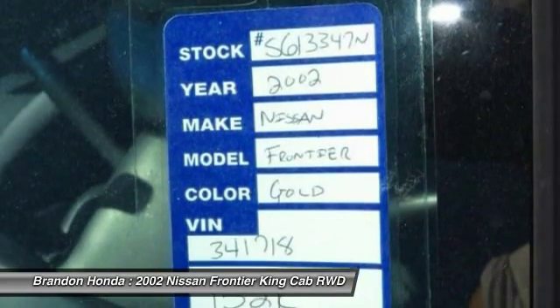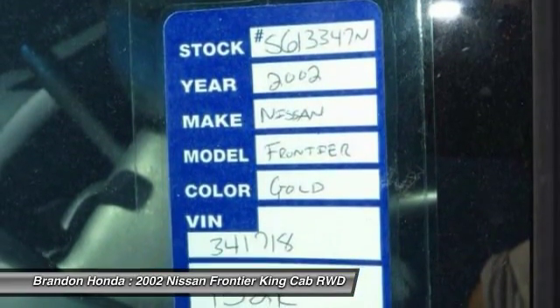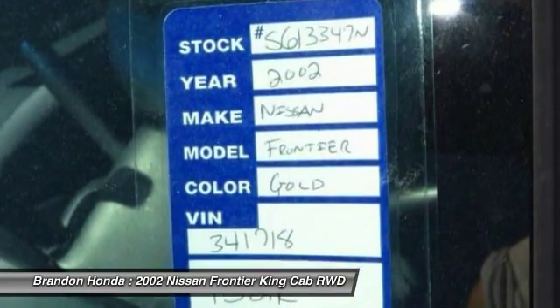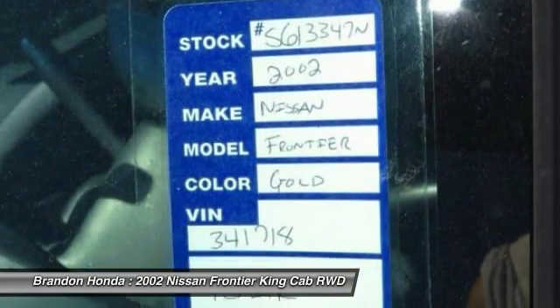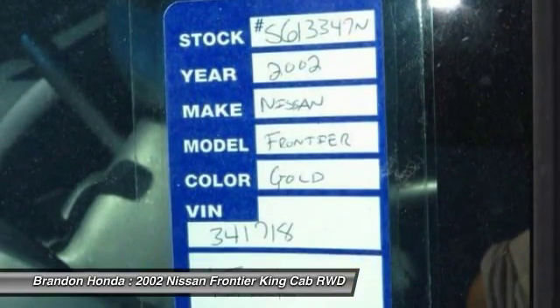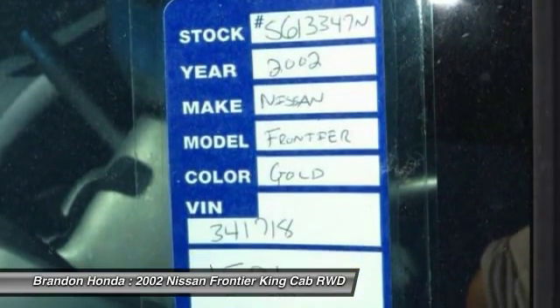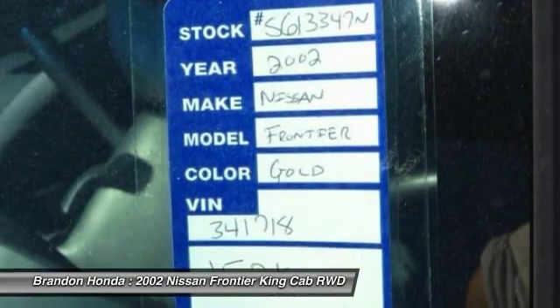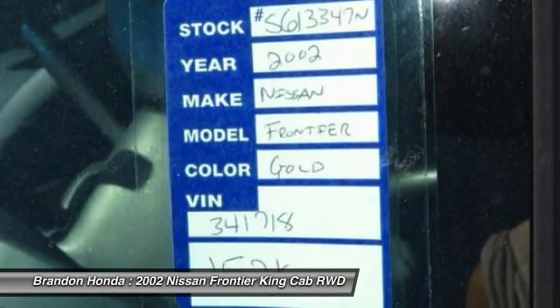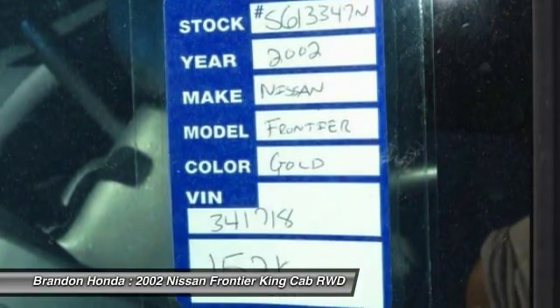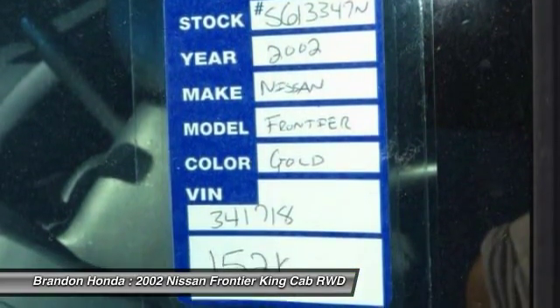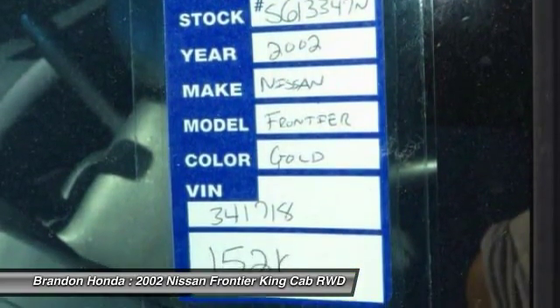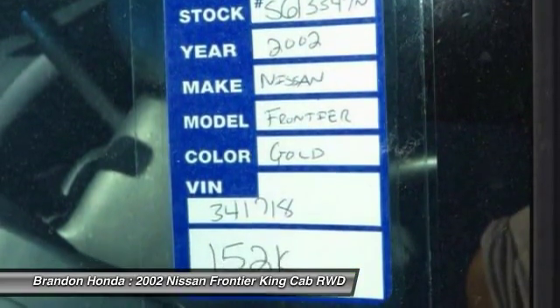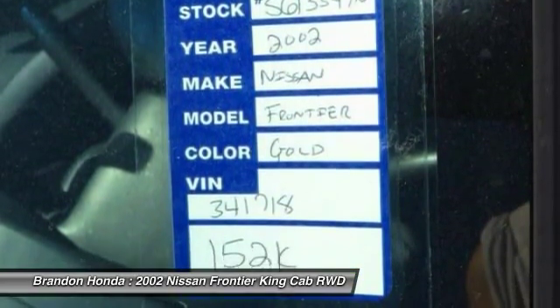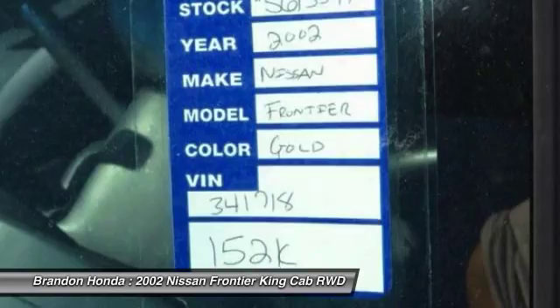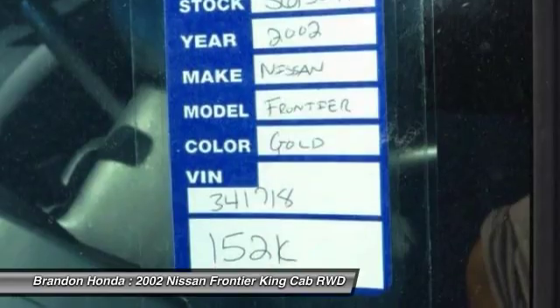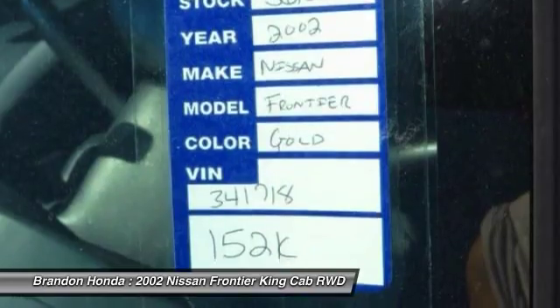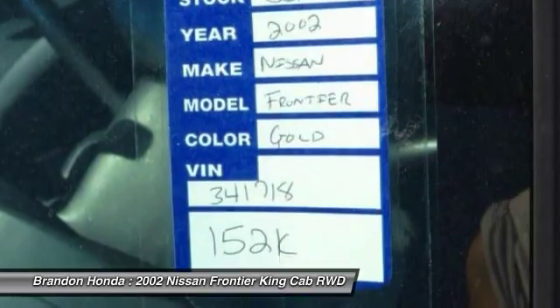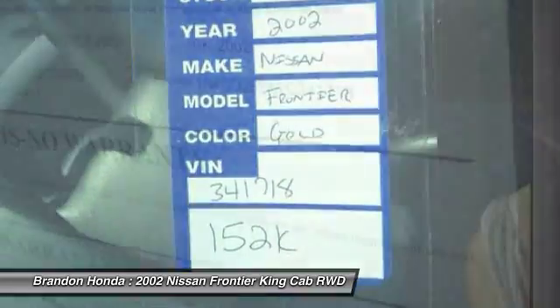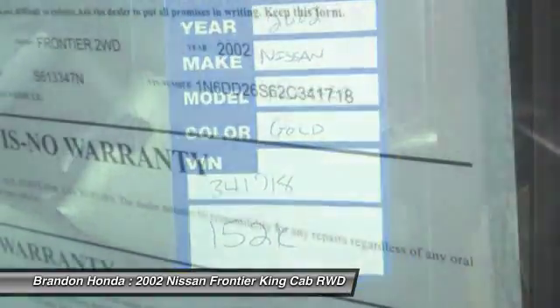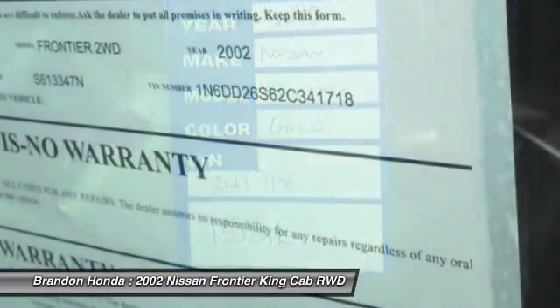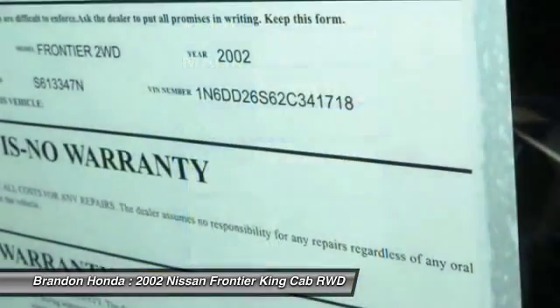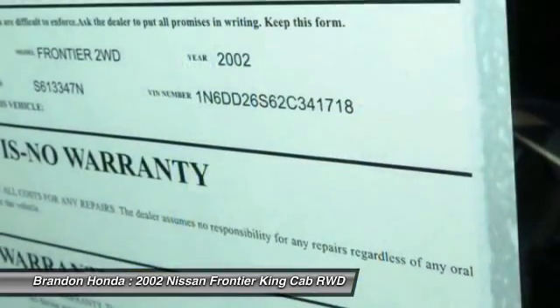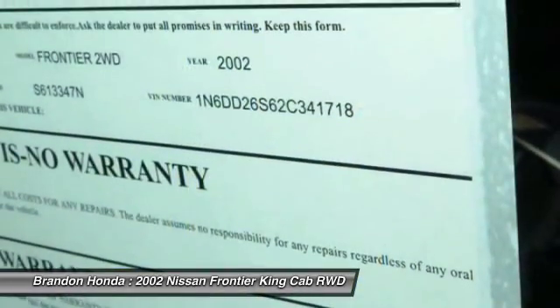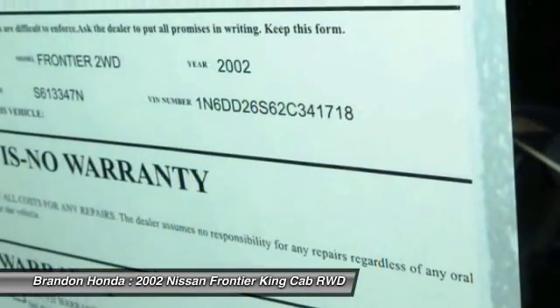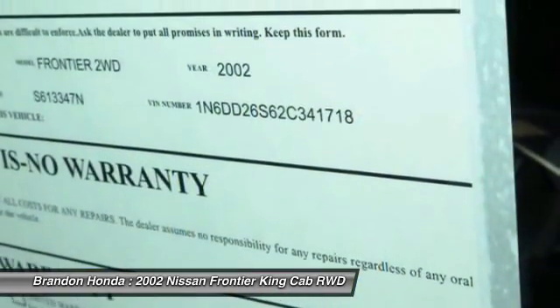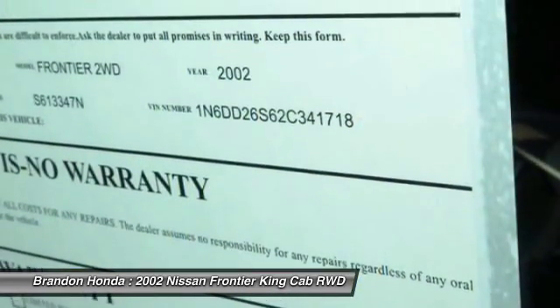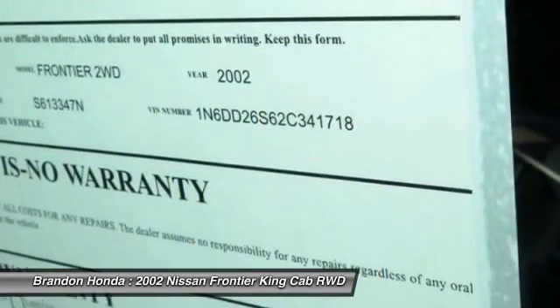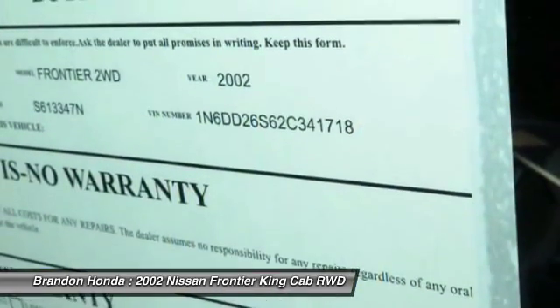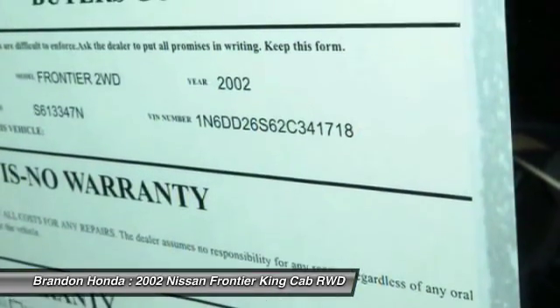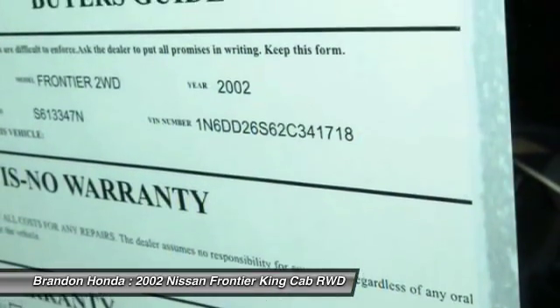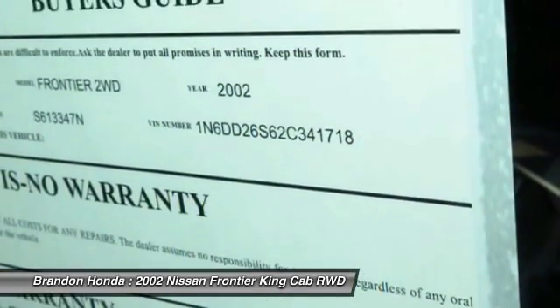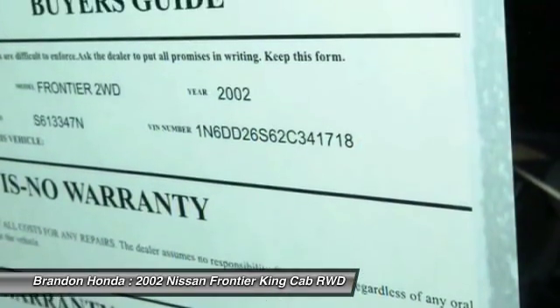Bucket seats, front disc and rear drum brakes, power outlet, cloth seats, and steel wheels.